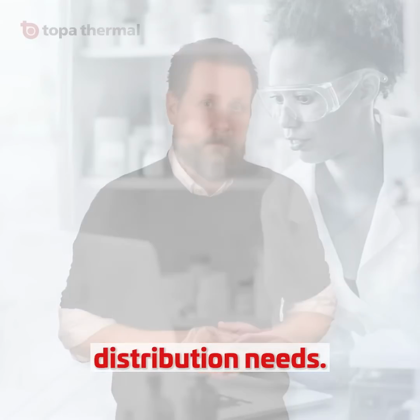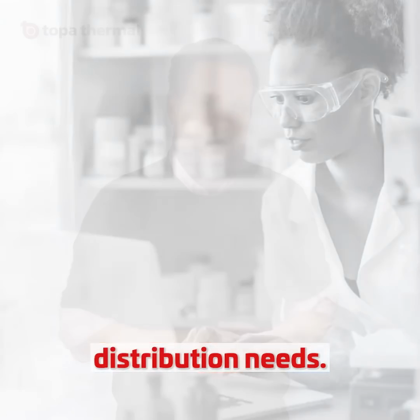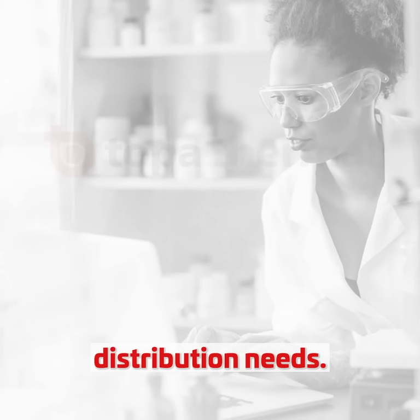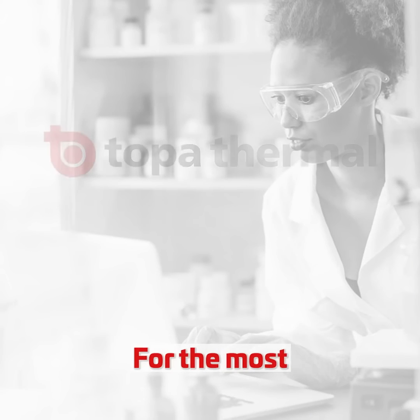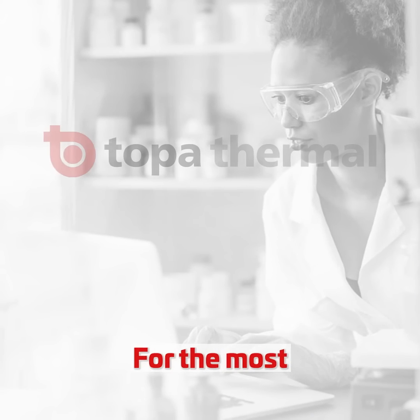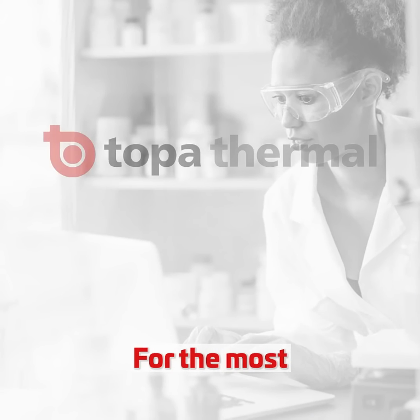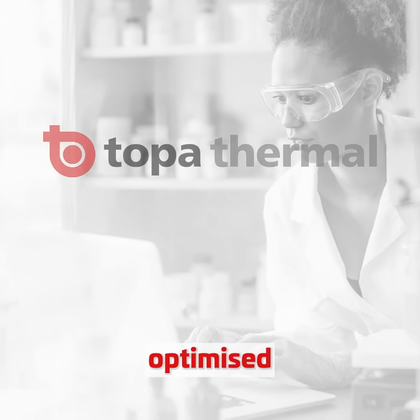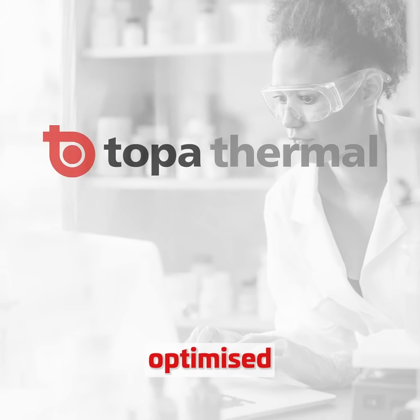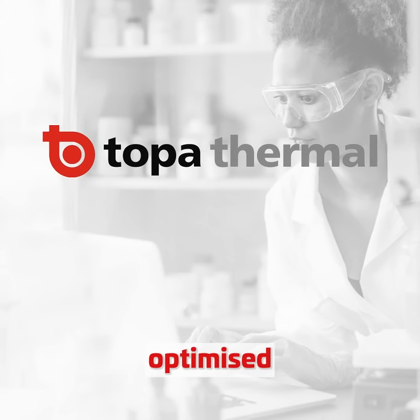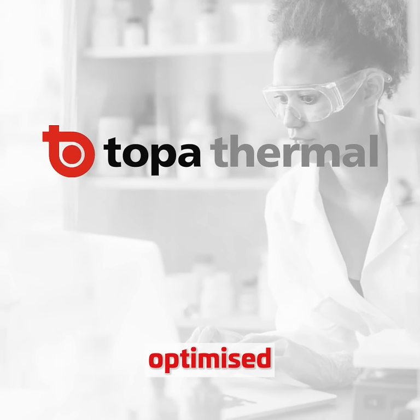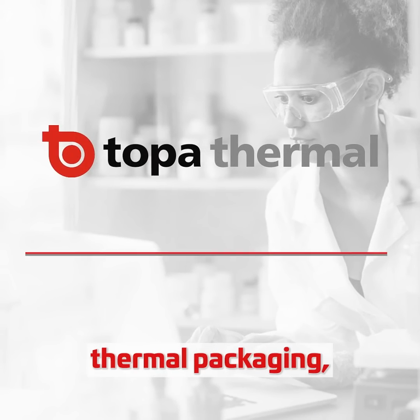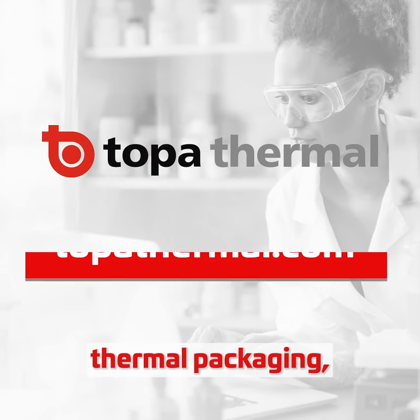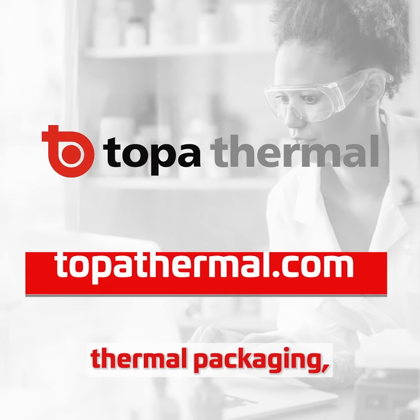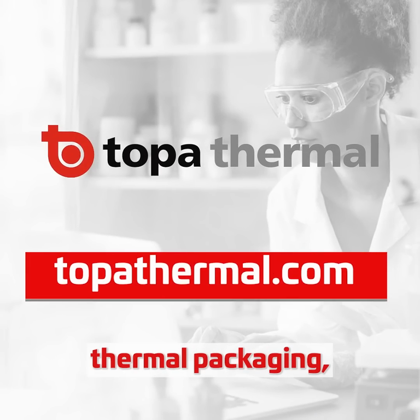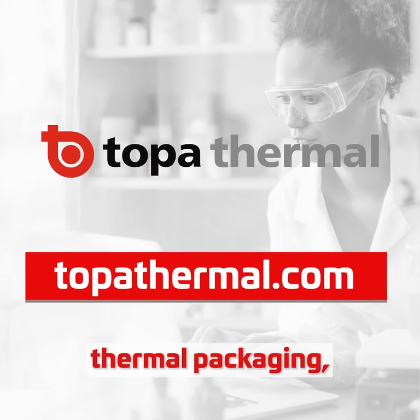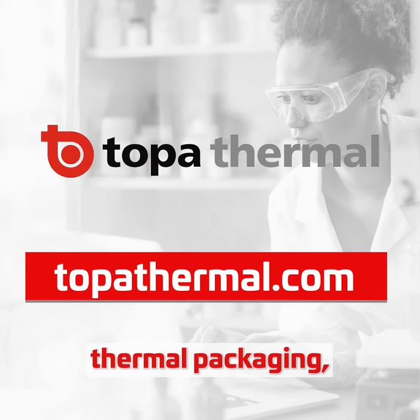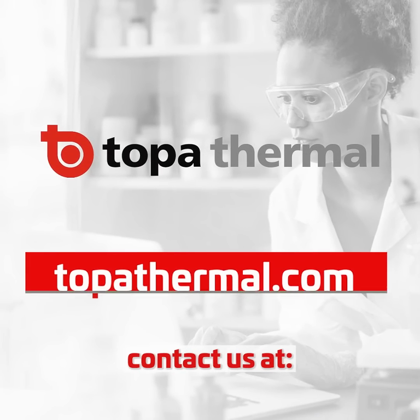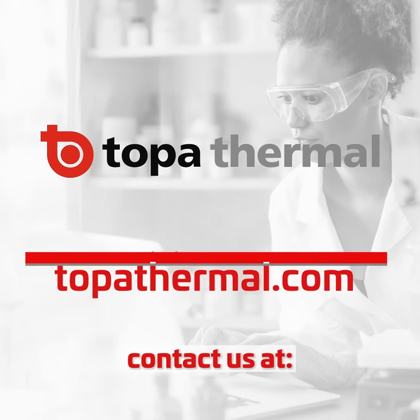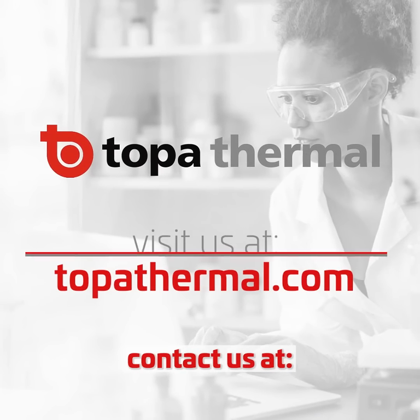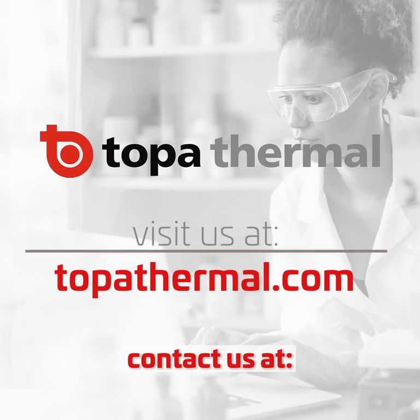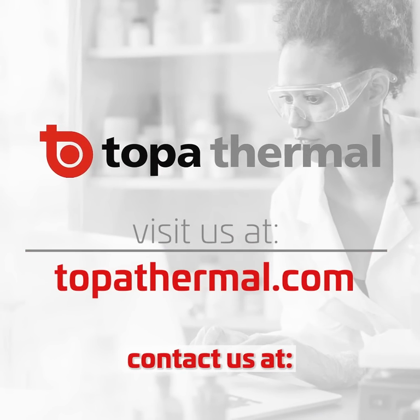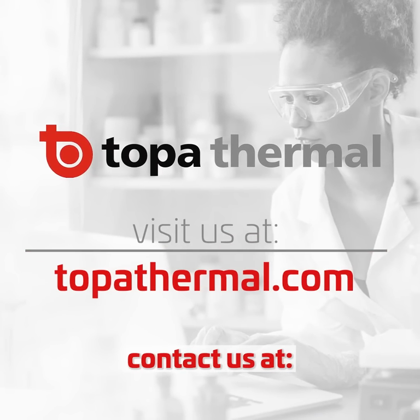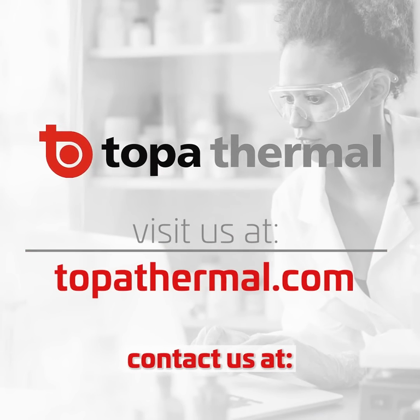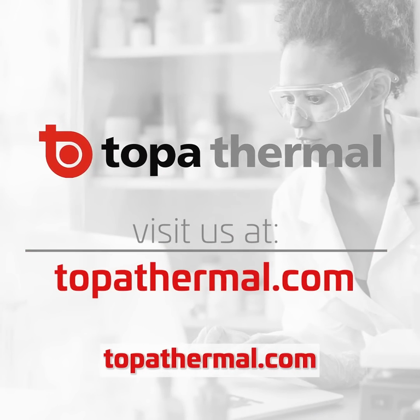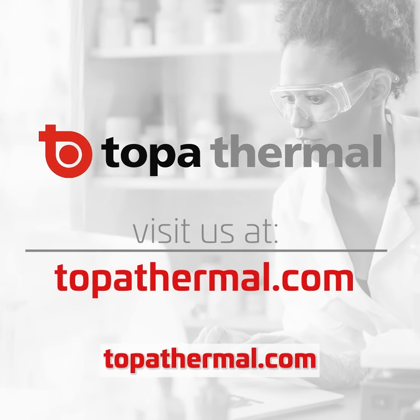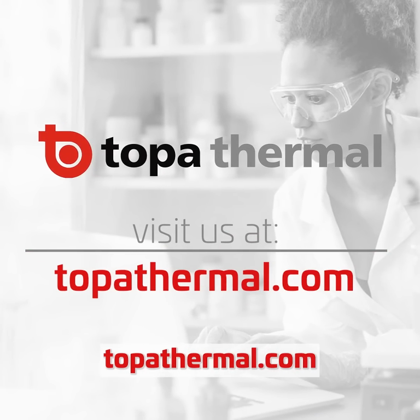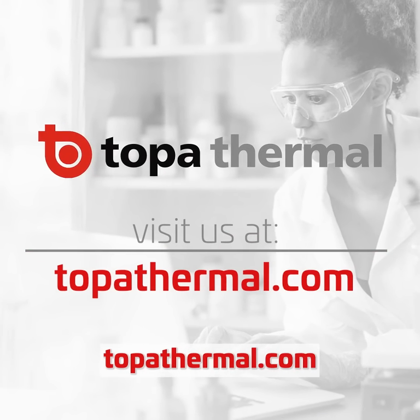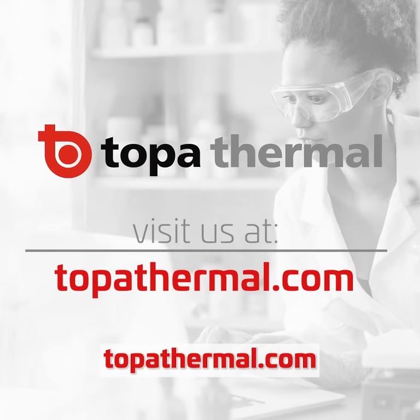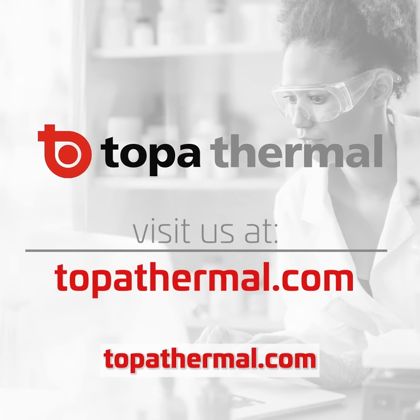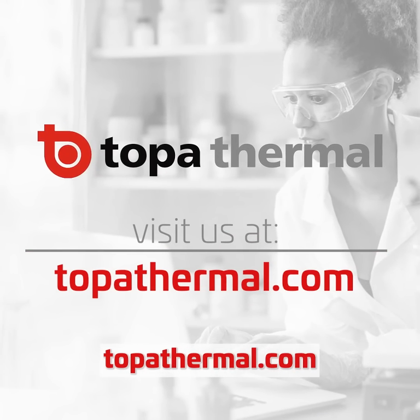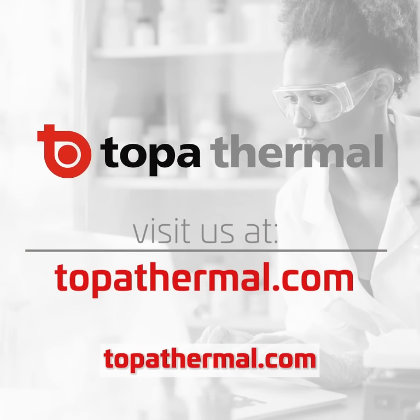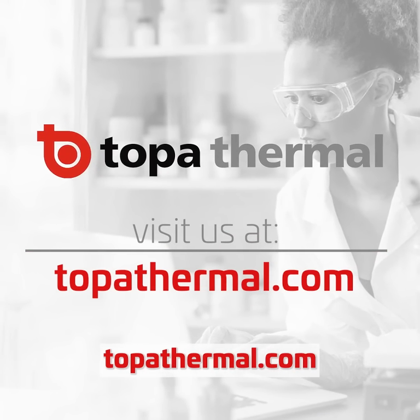For the most optimized thermal packaging, contact us at topothermal.com.